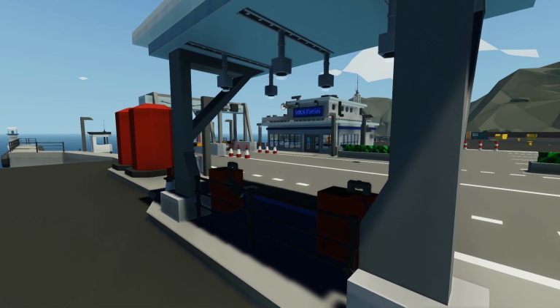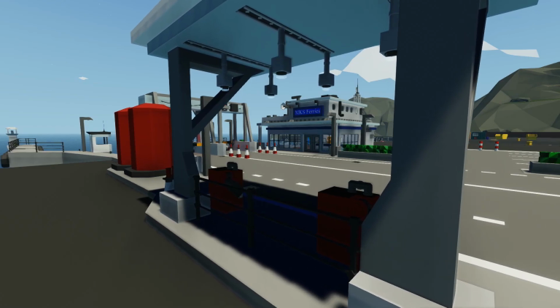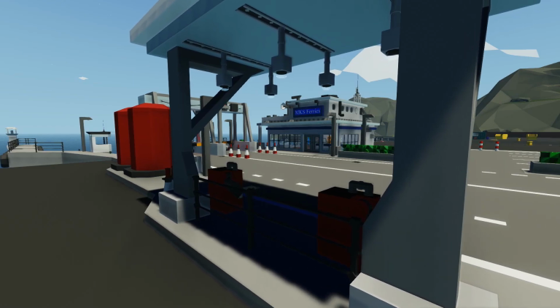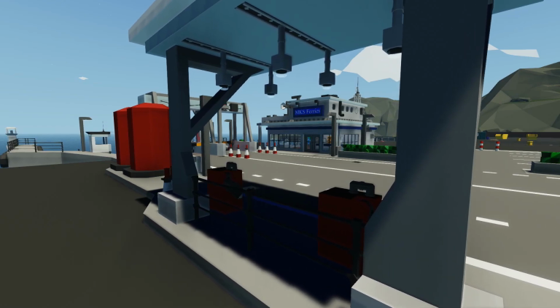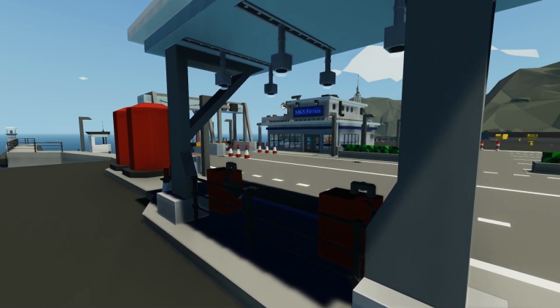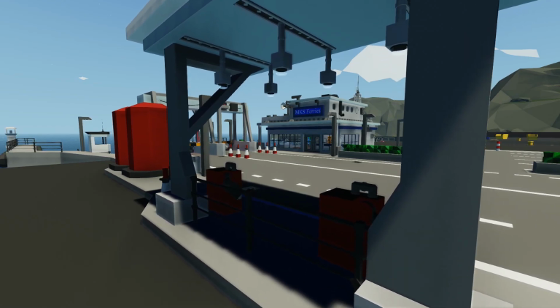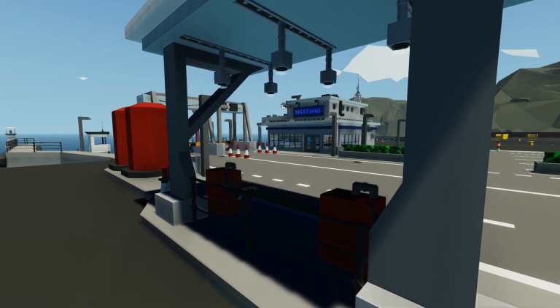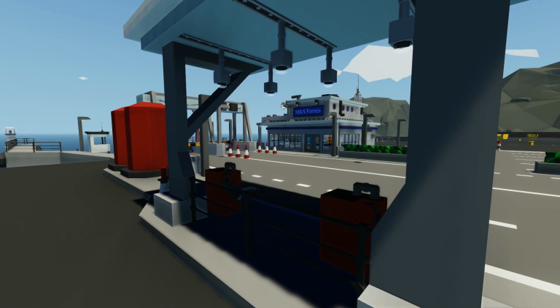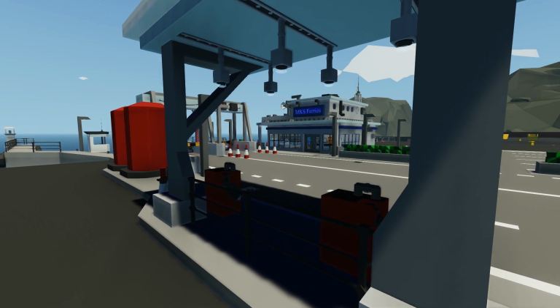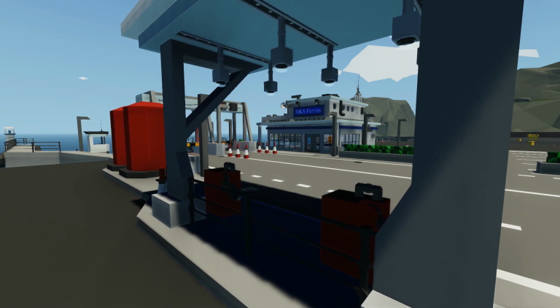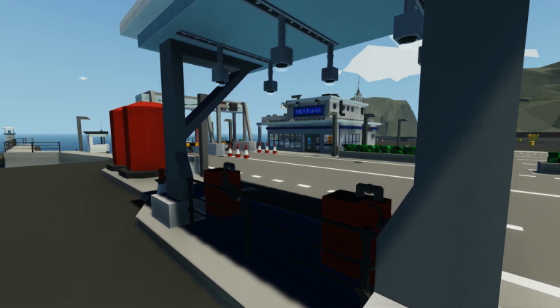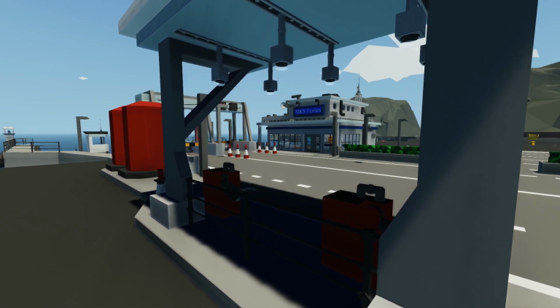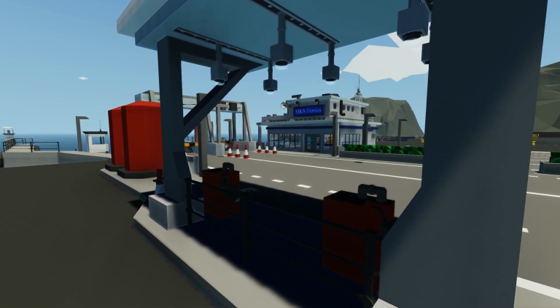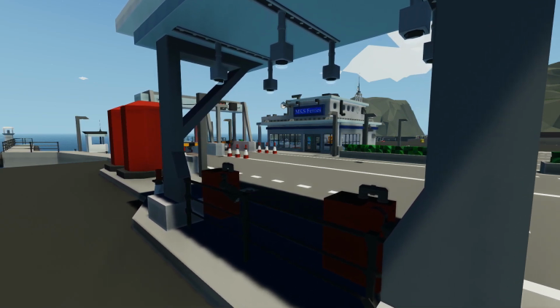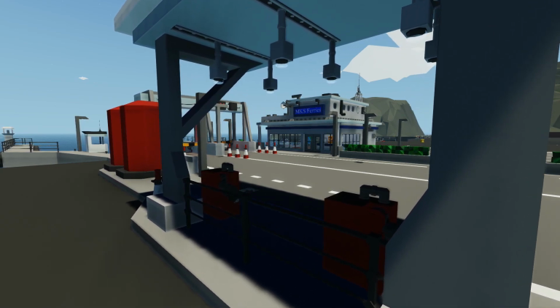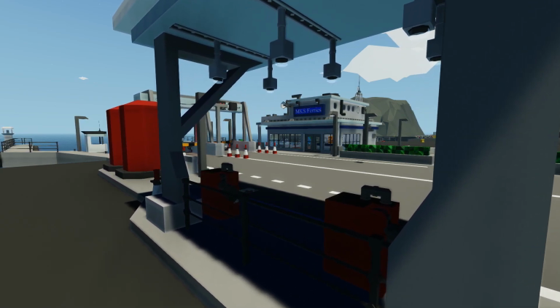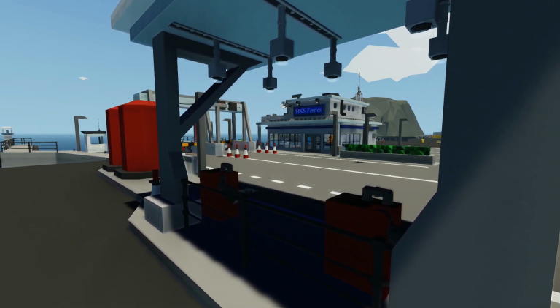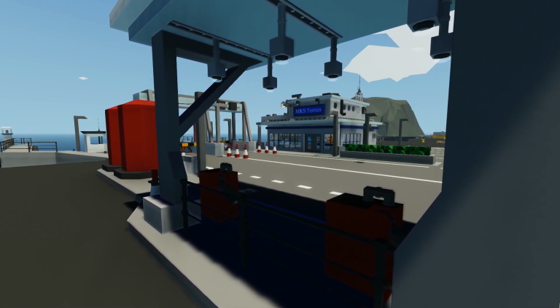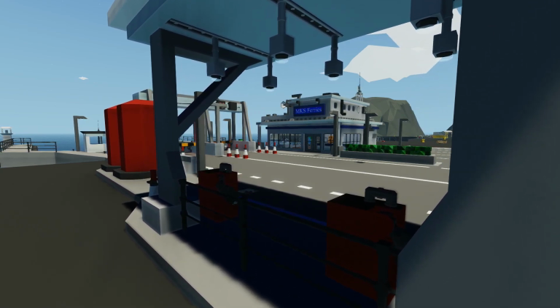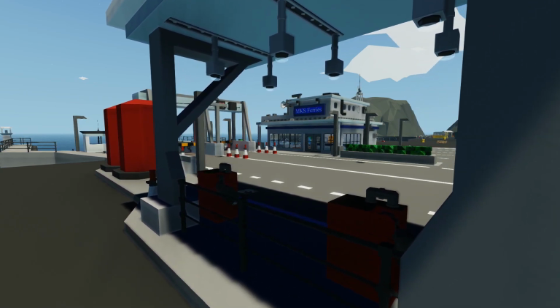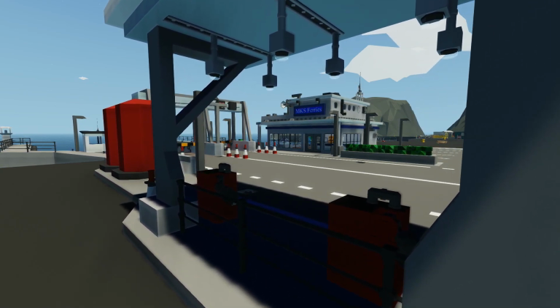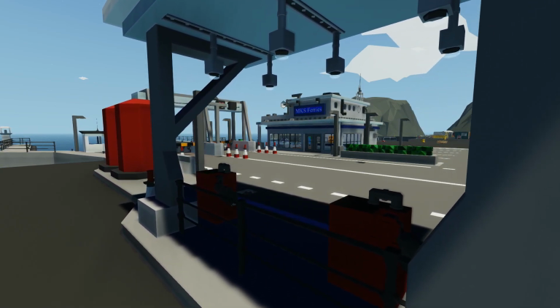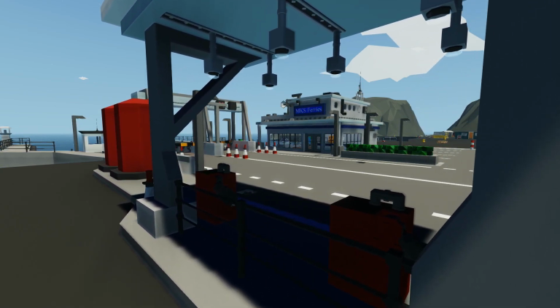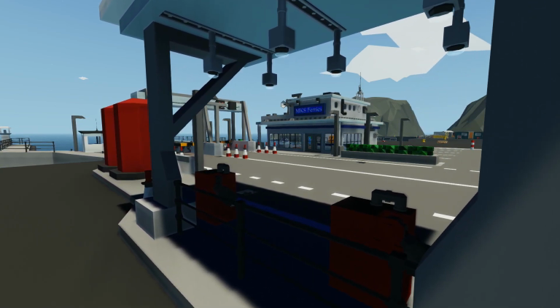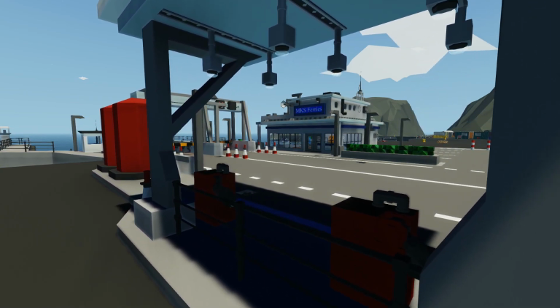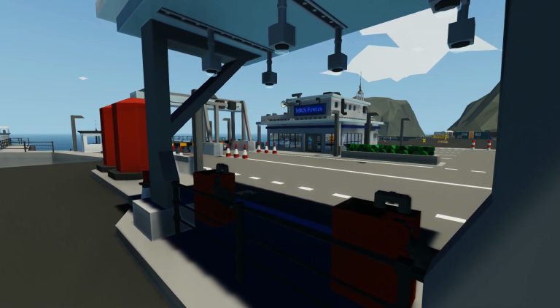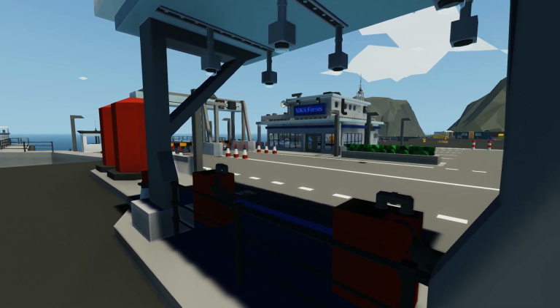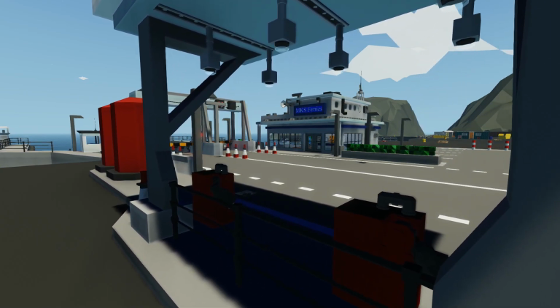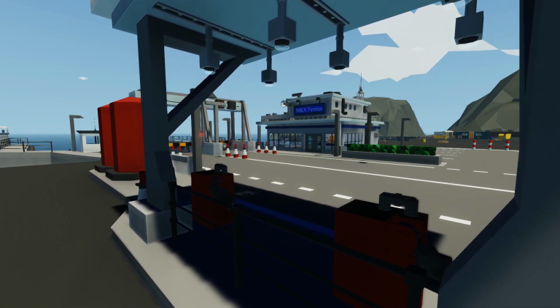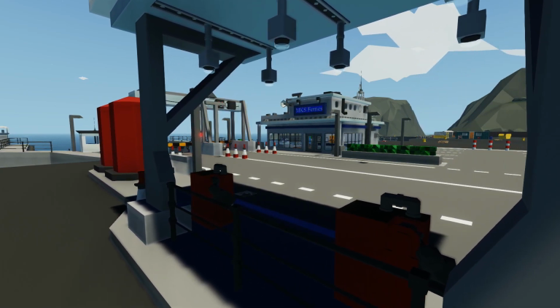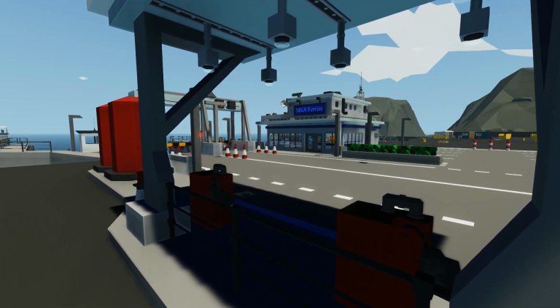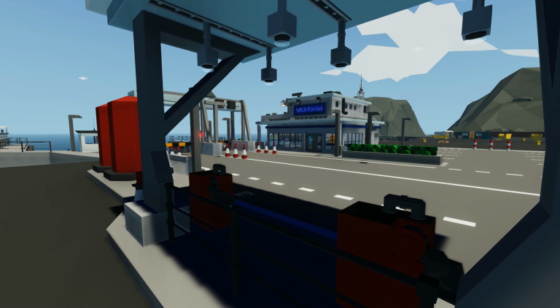From the air you could see just how massive this project is shaping up to be. From the dock to the bridge of the ferry, this thing just looks magnificent.